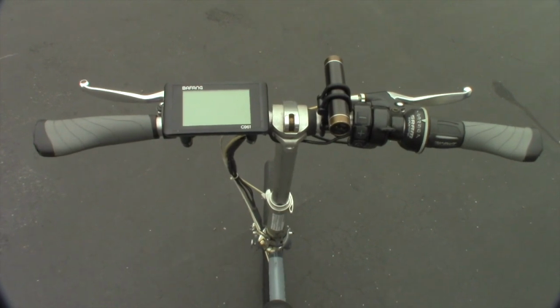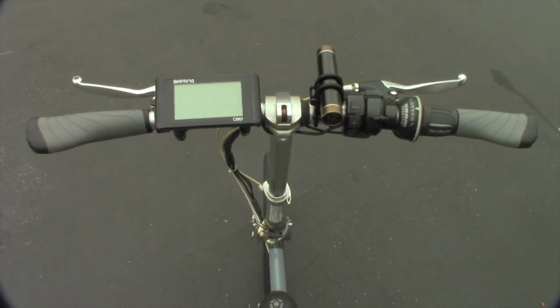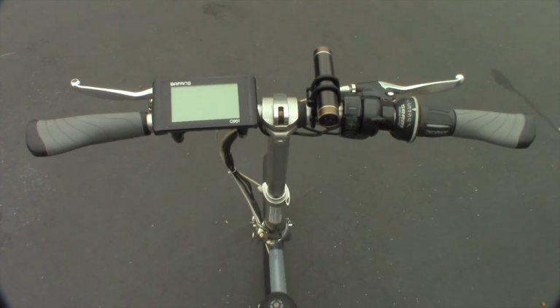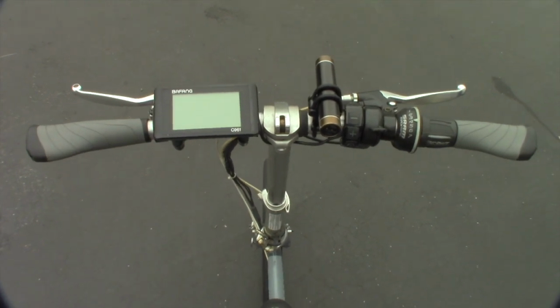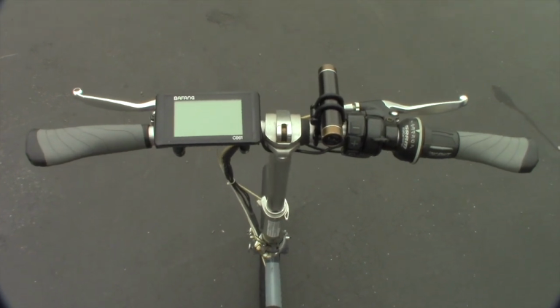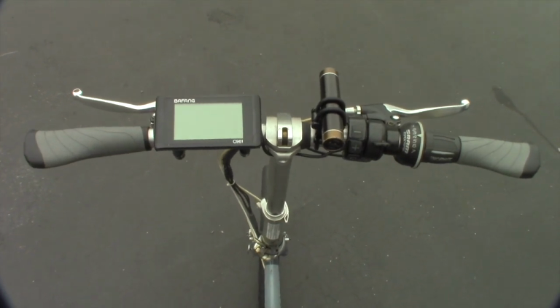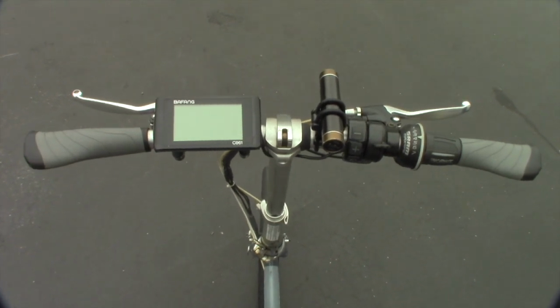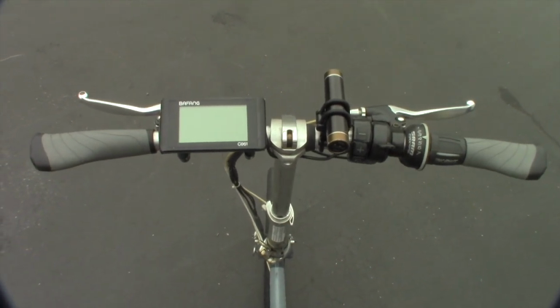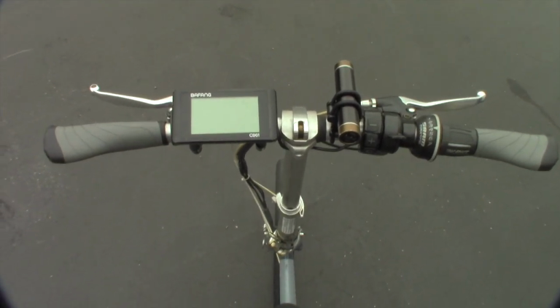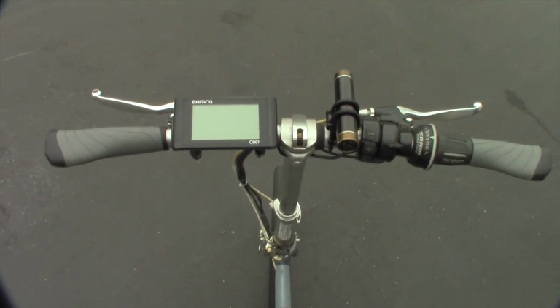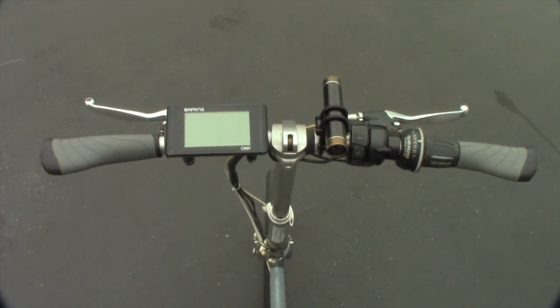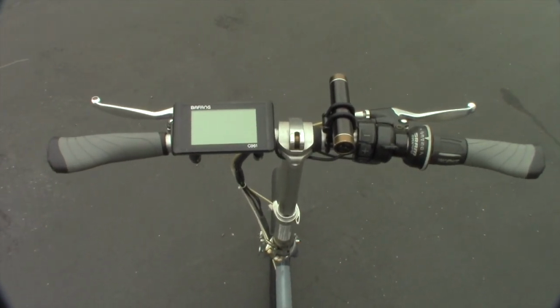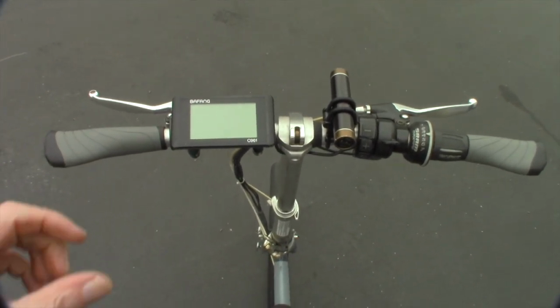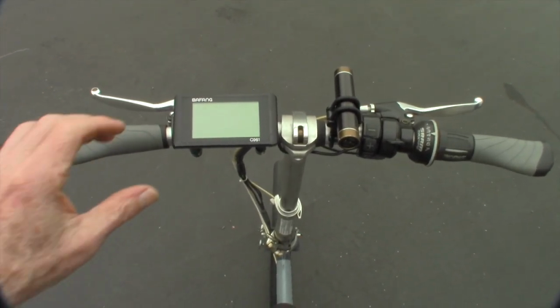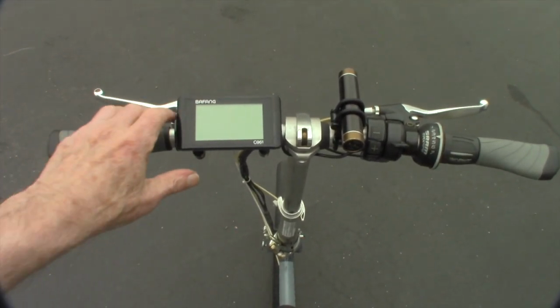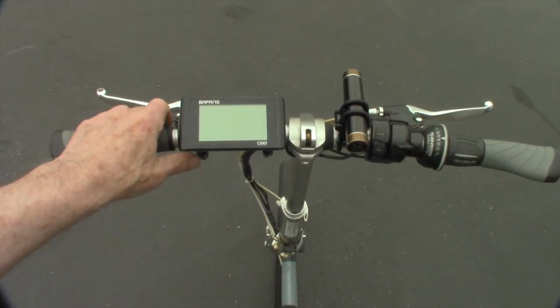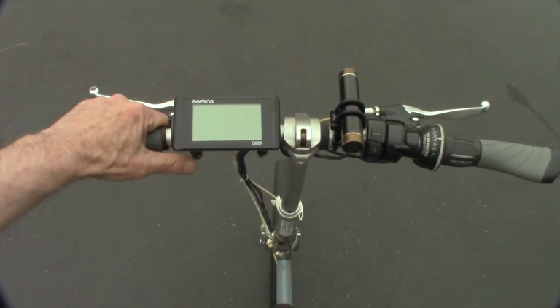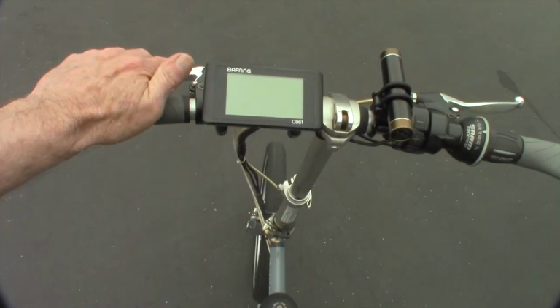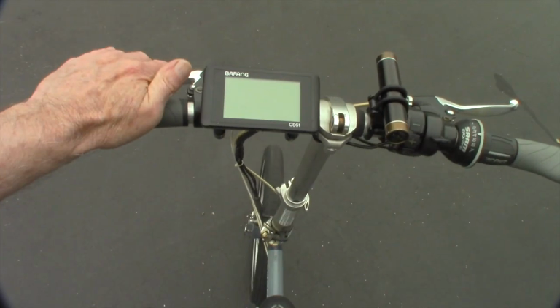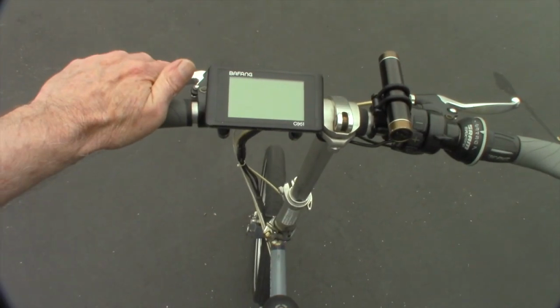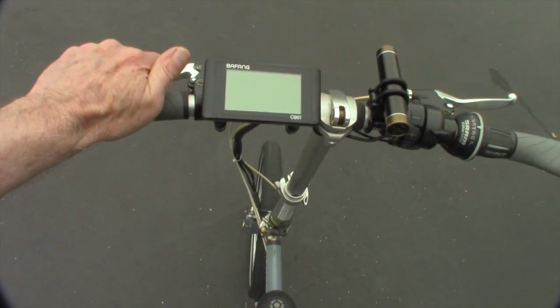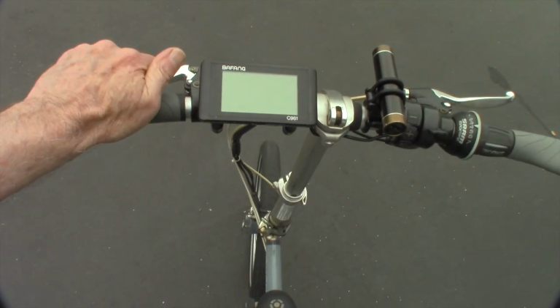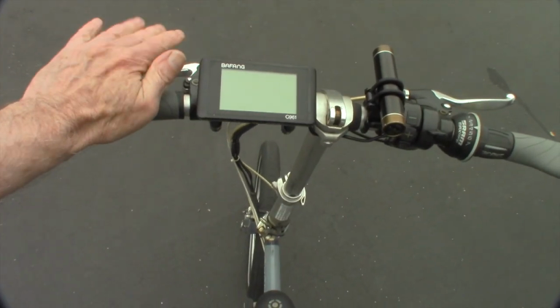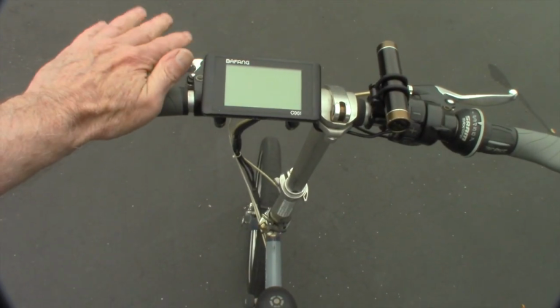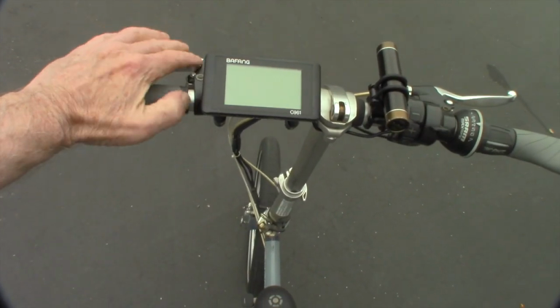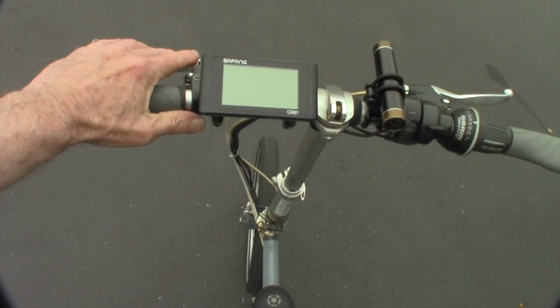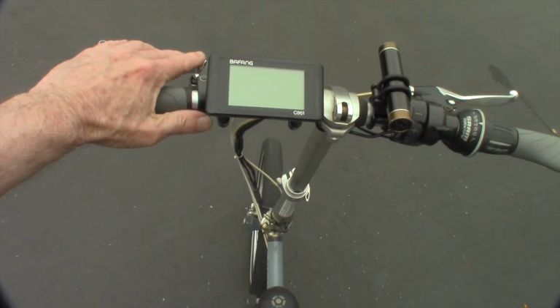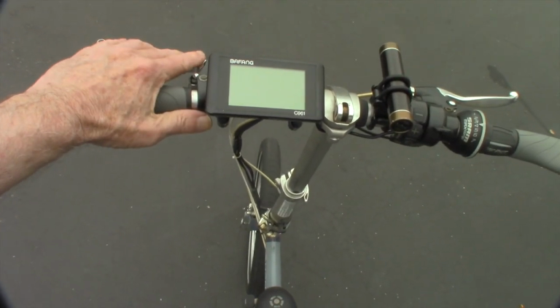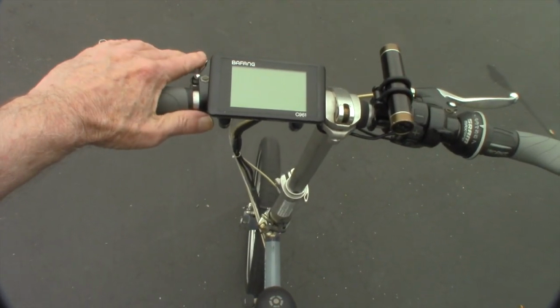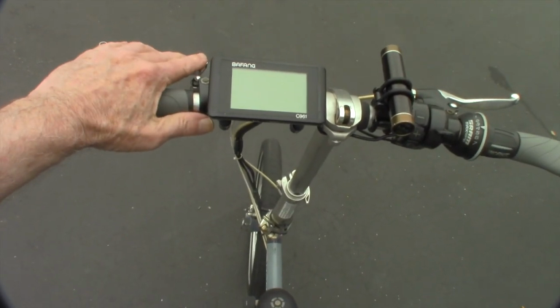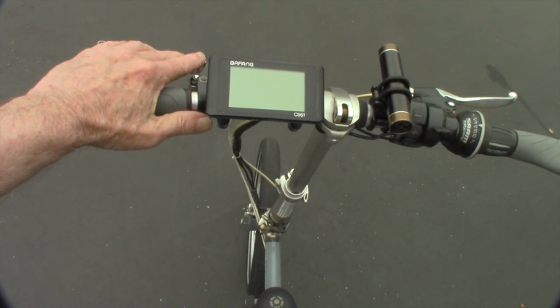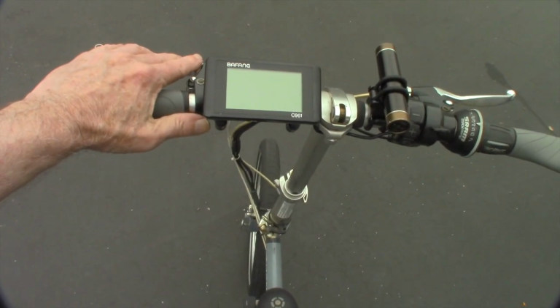So there you can kind of see the setup. It's a real comfortable position to ride in.